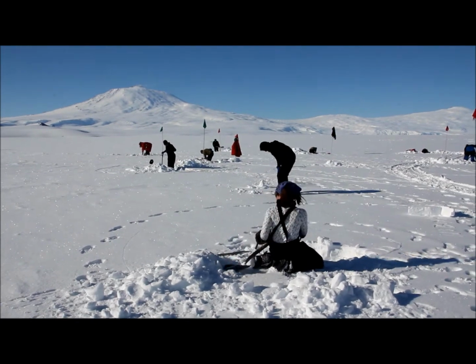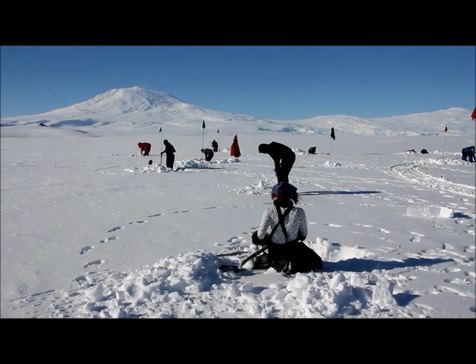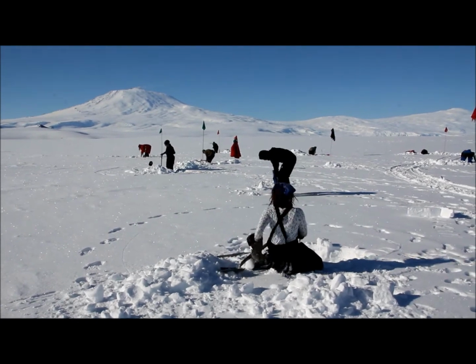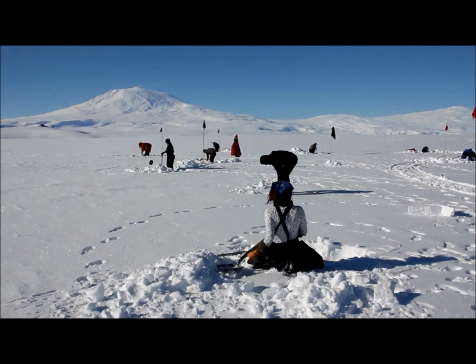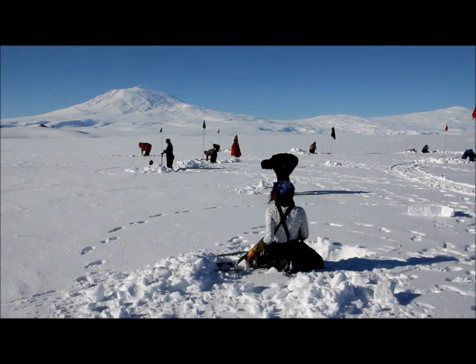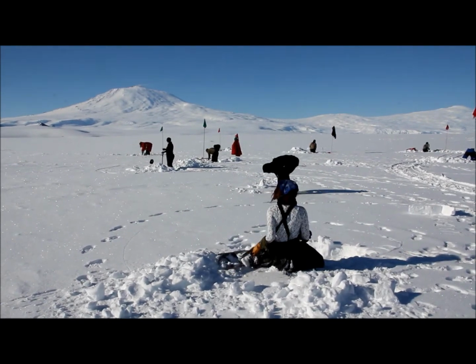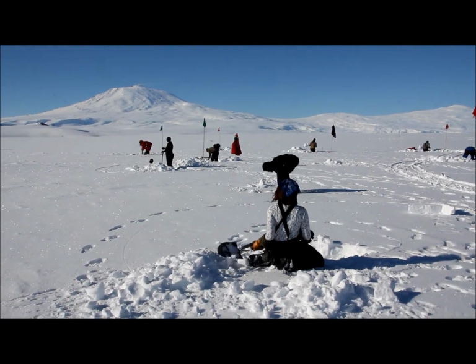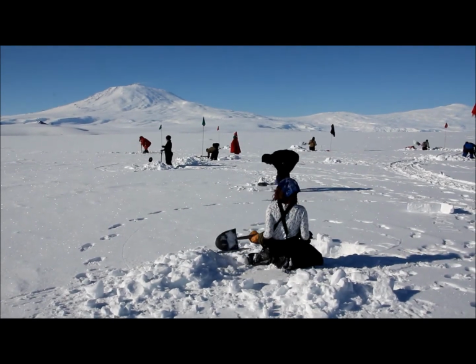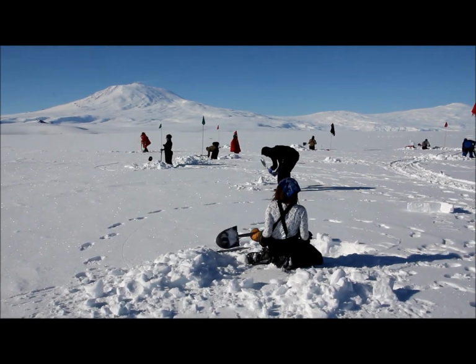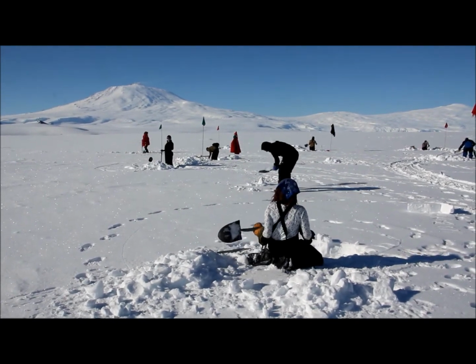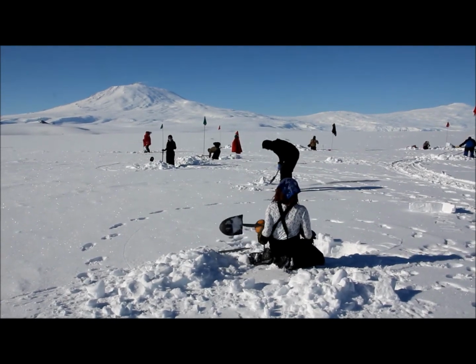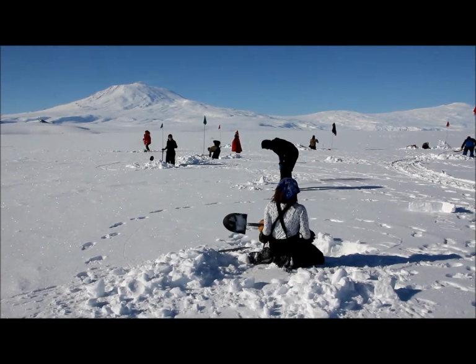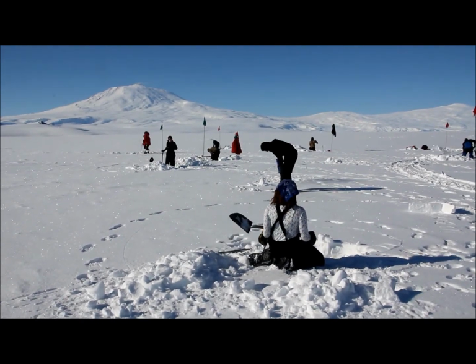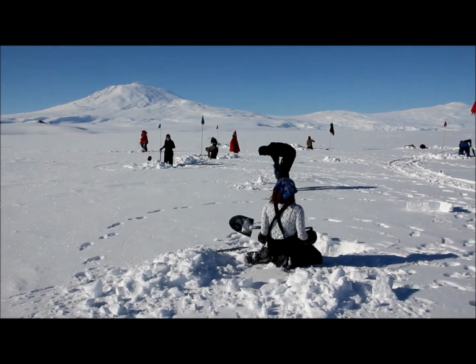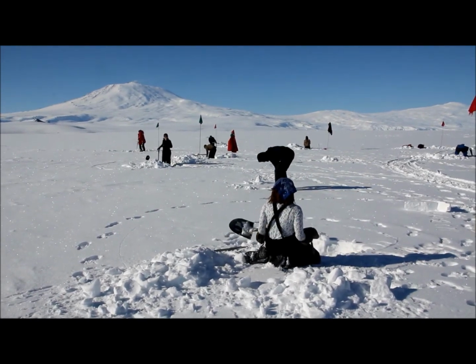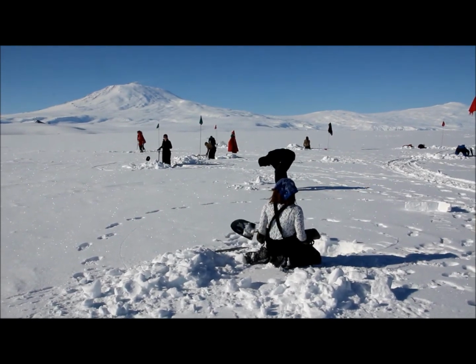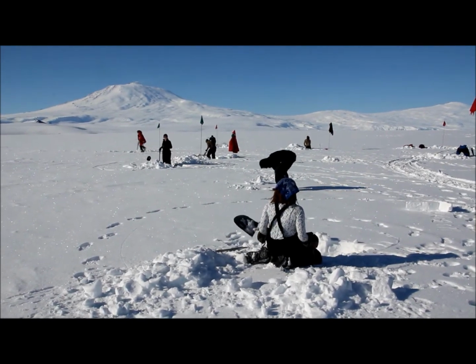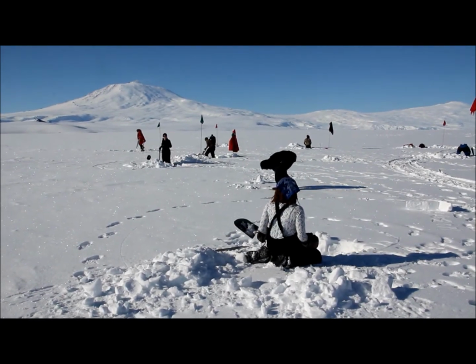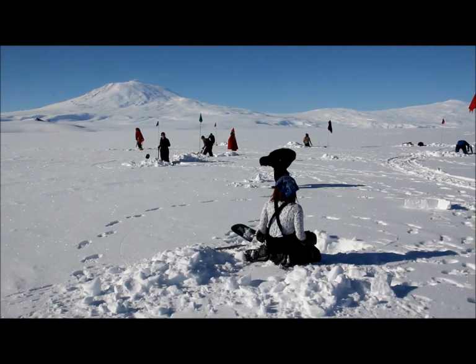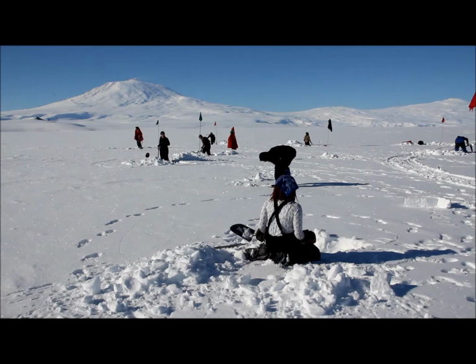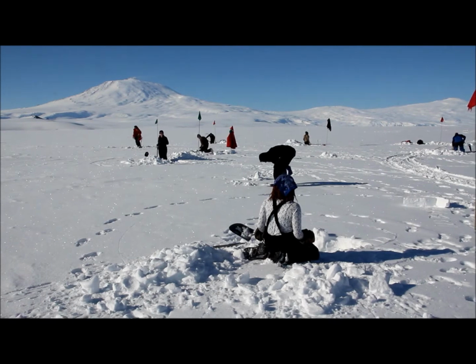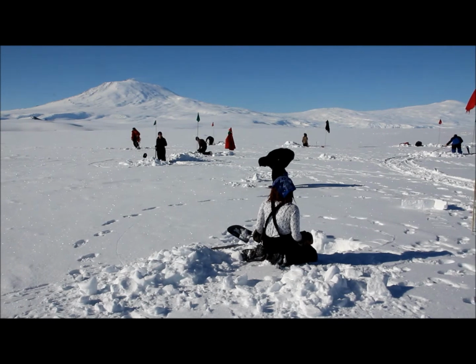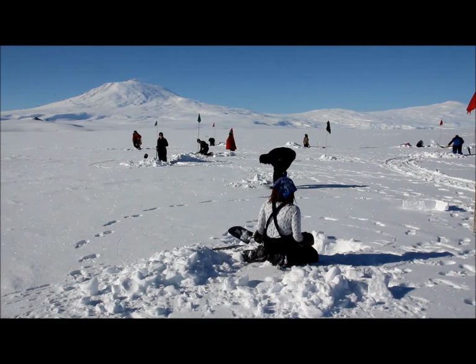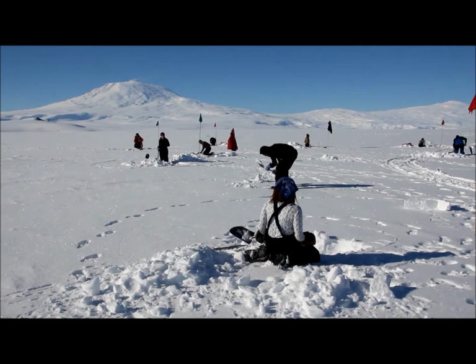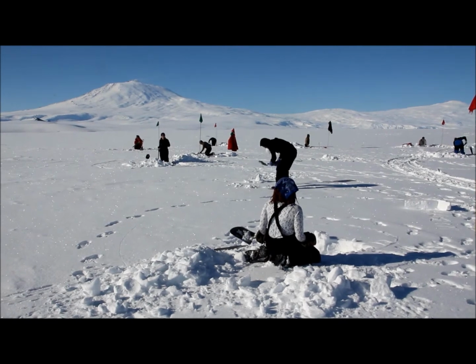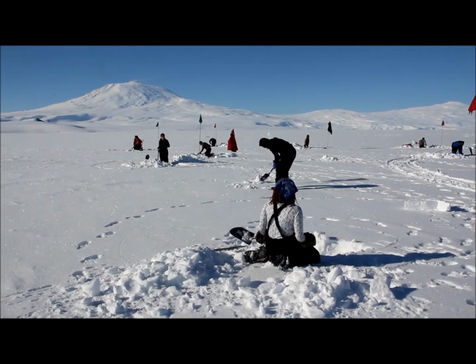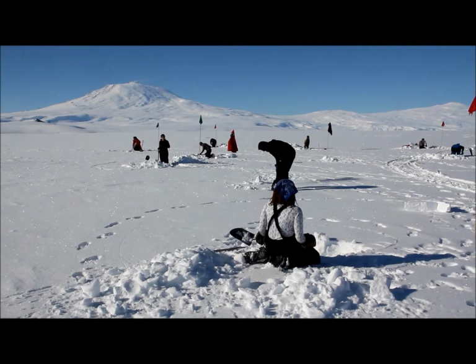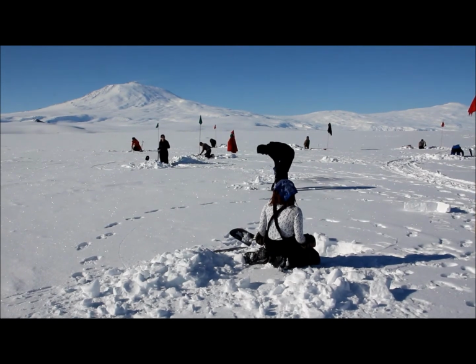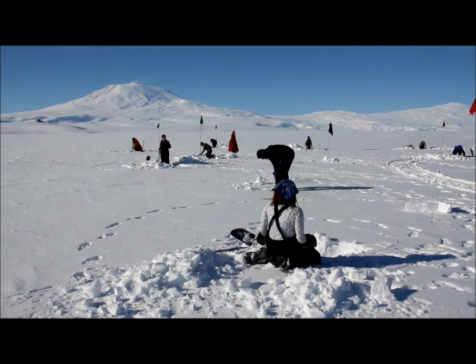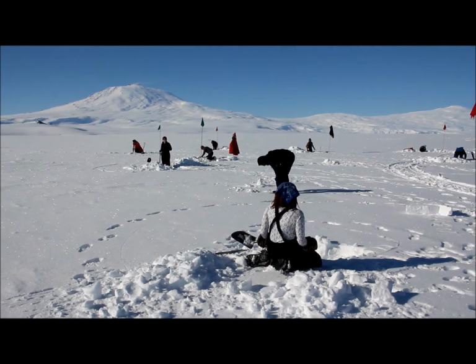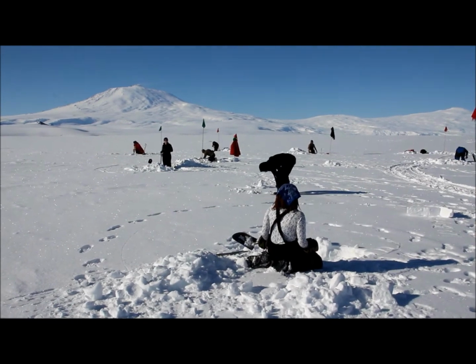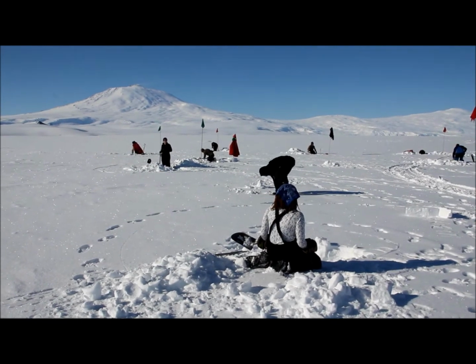We're like gophers — Antarctic gophers — all digging our own little home.